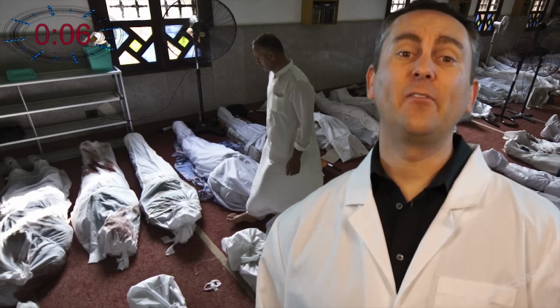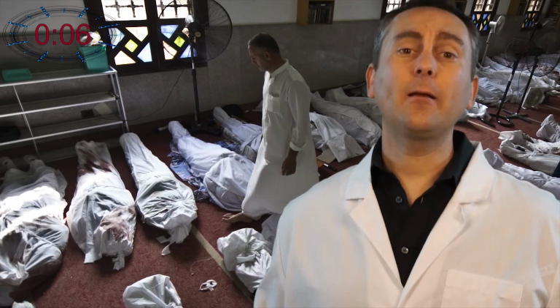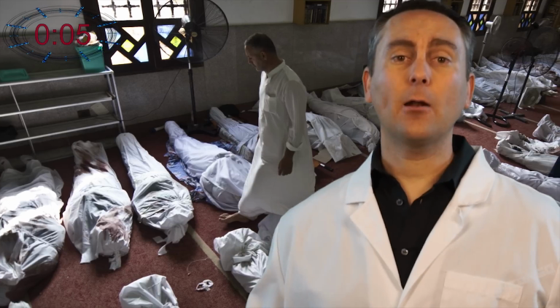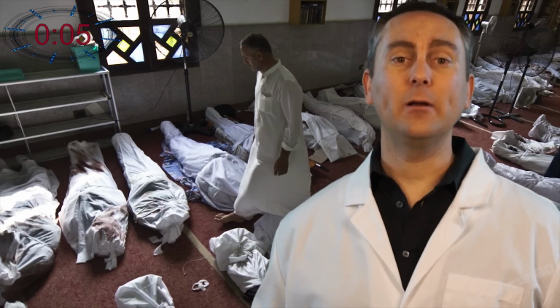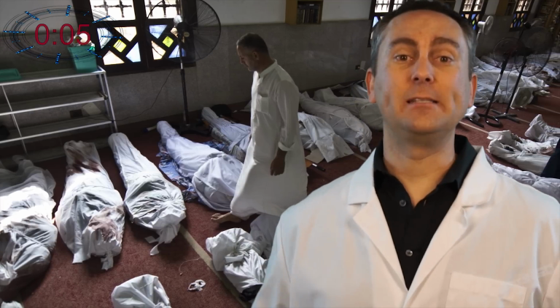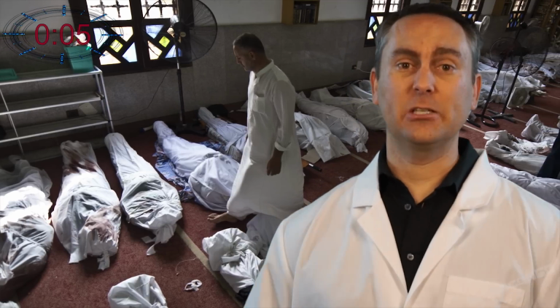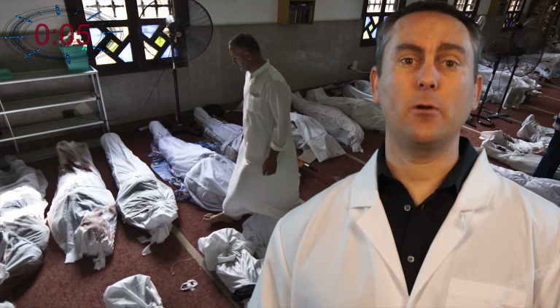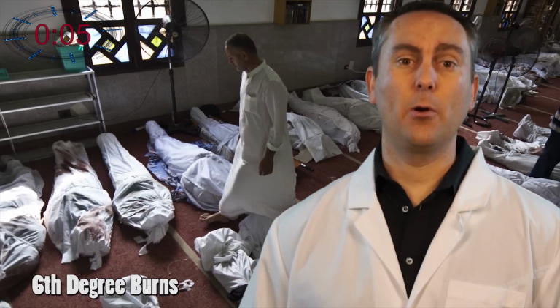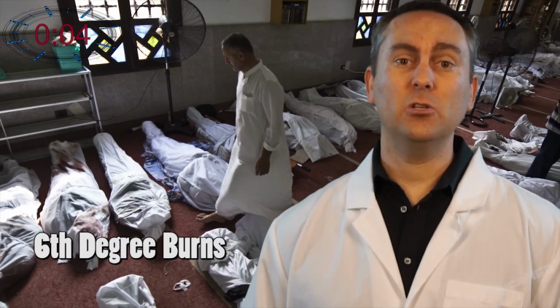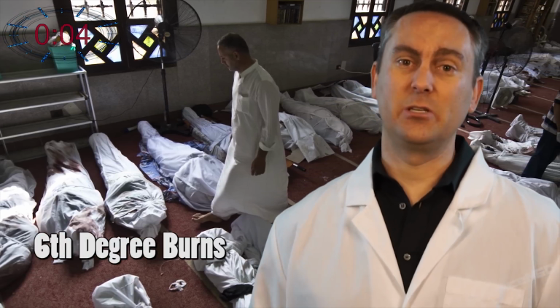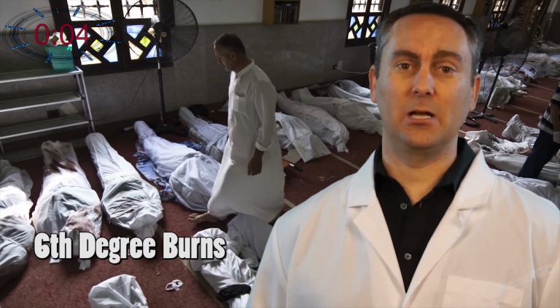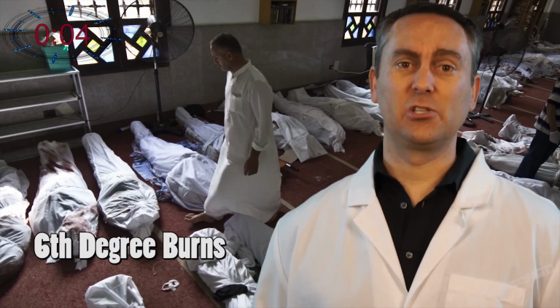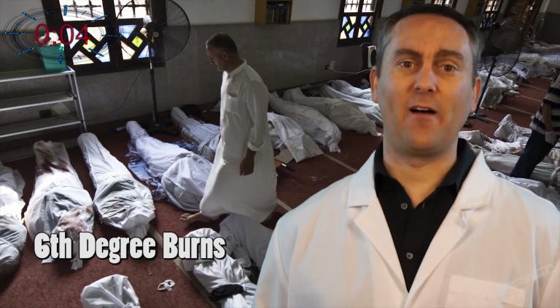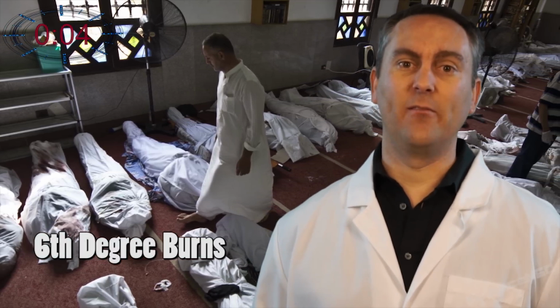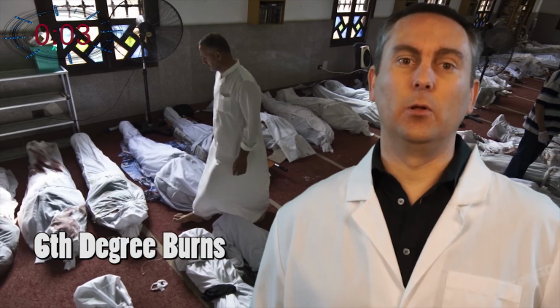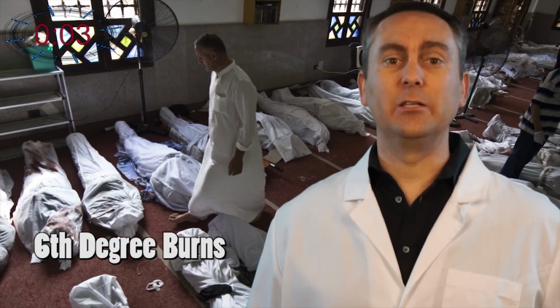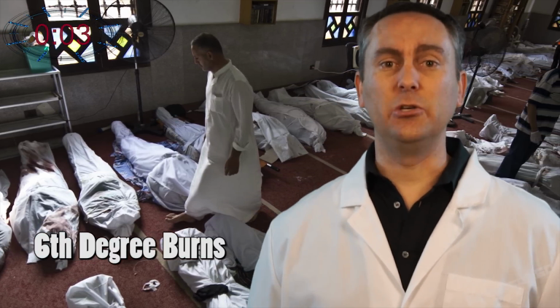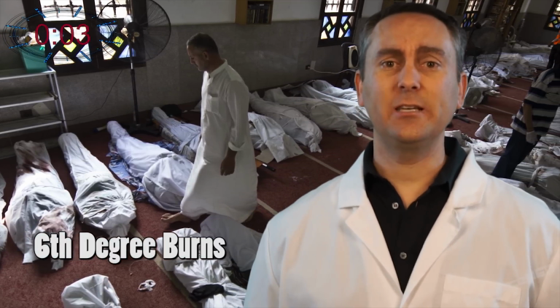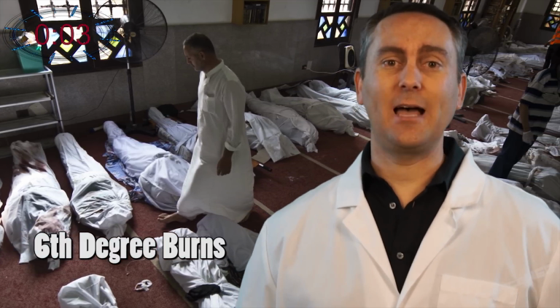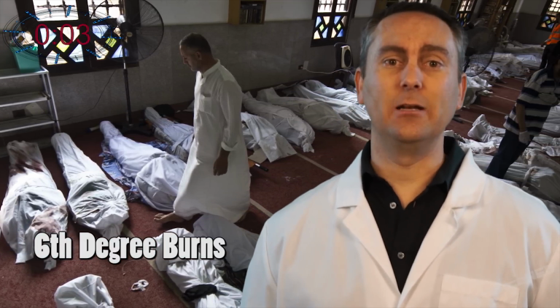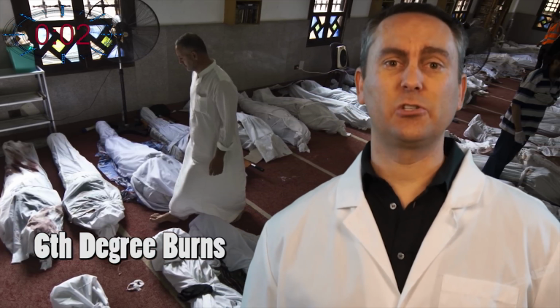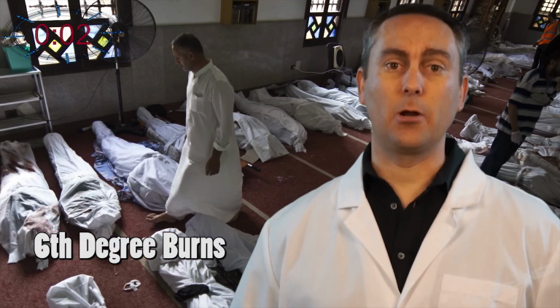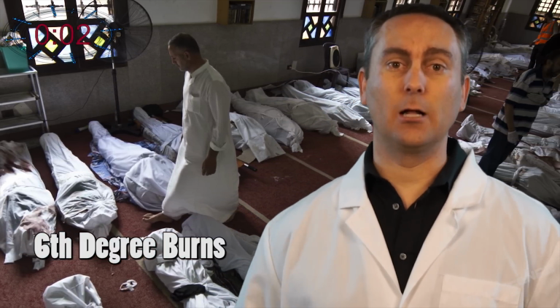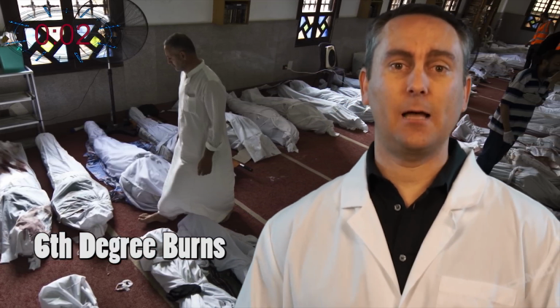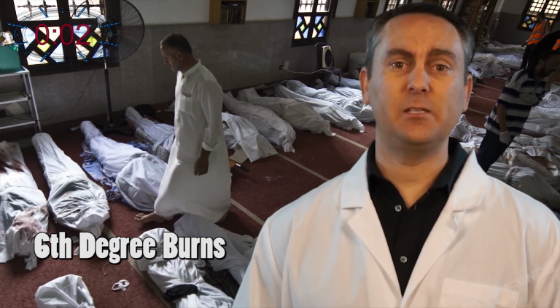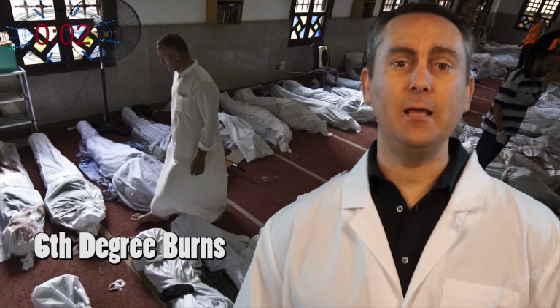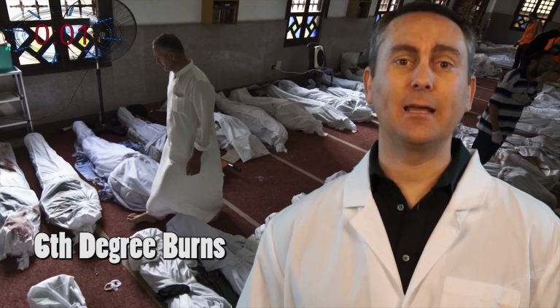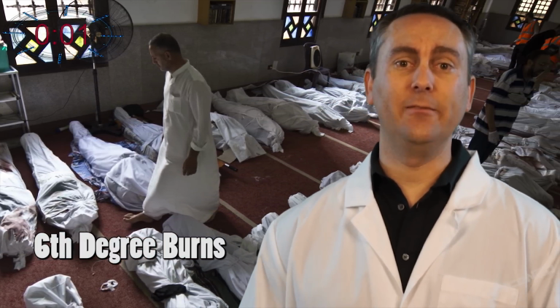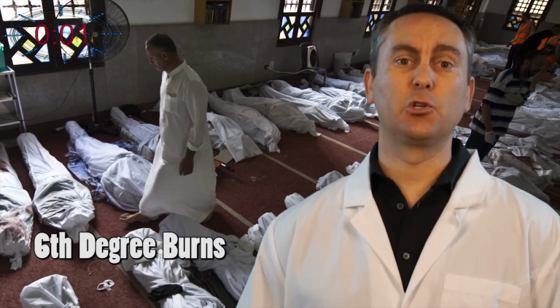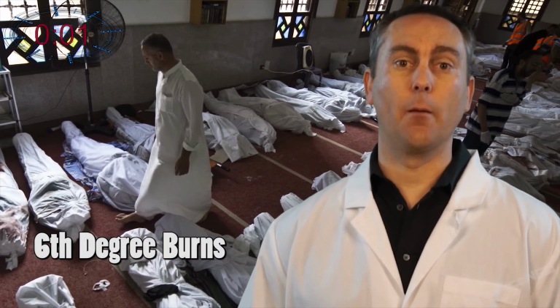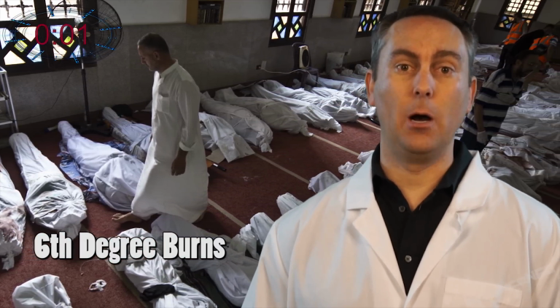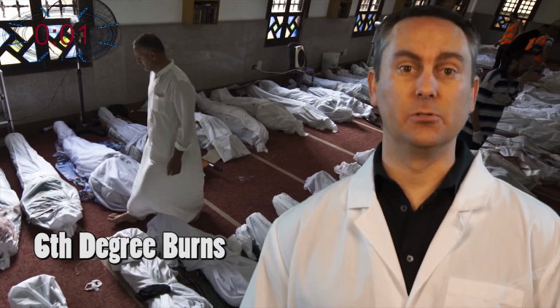The final category is 6th degree burns, which is unsurvivable. It's usually diagnosed during autopsy, and can even char bones.